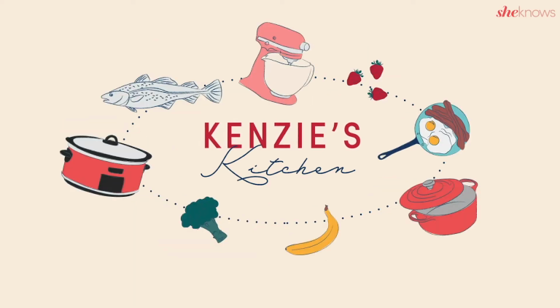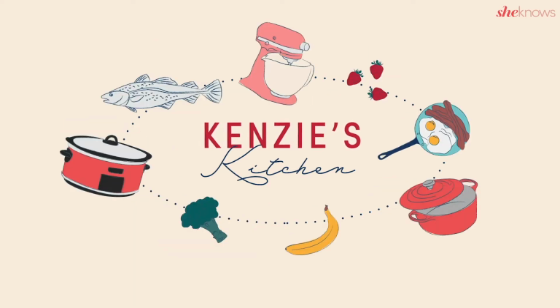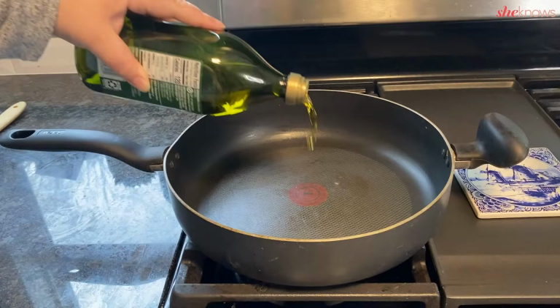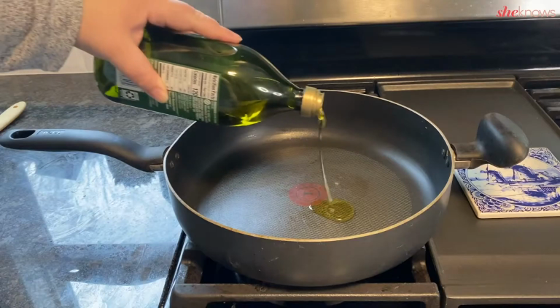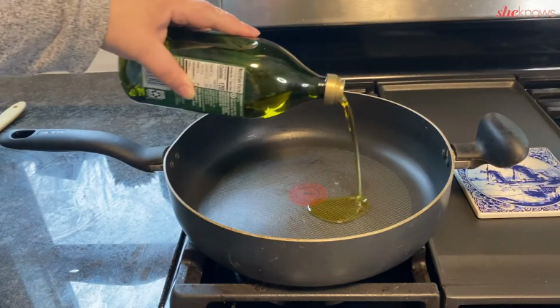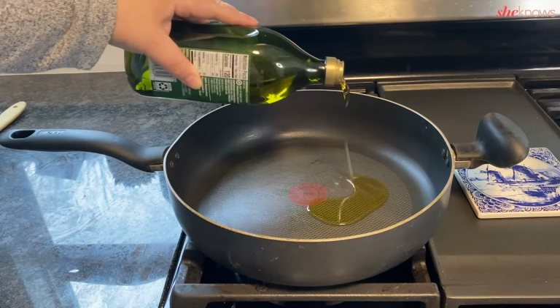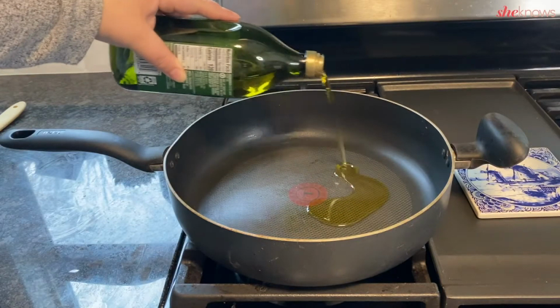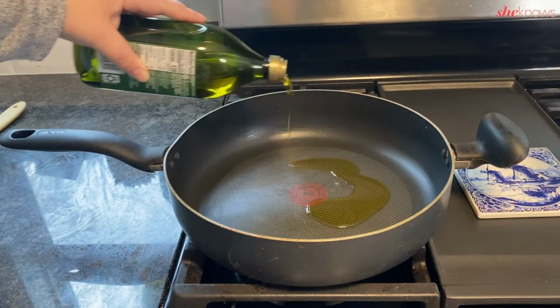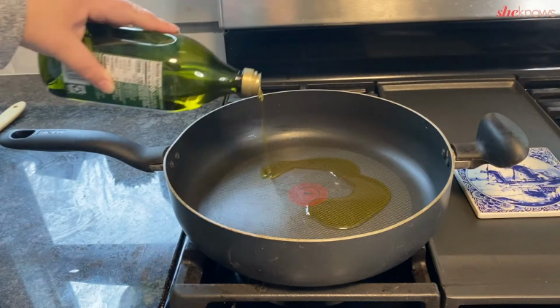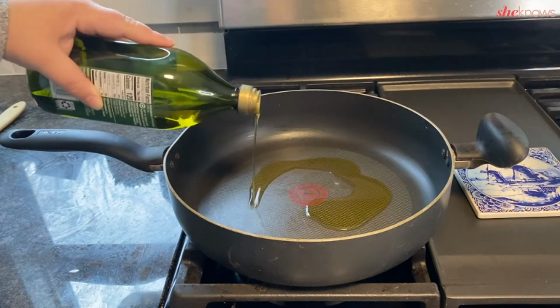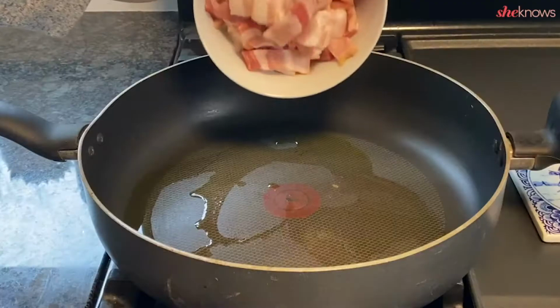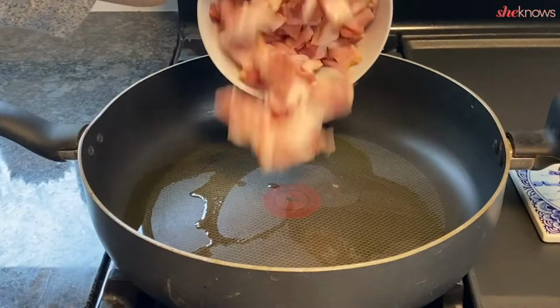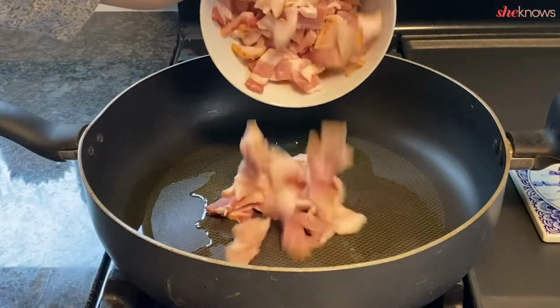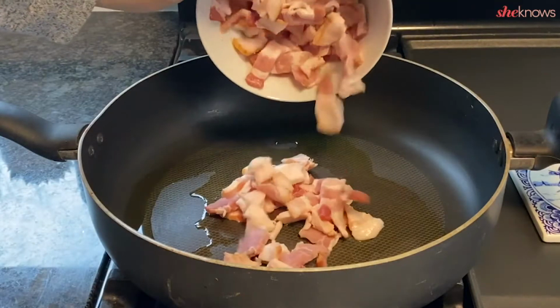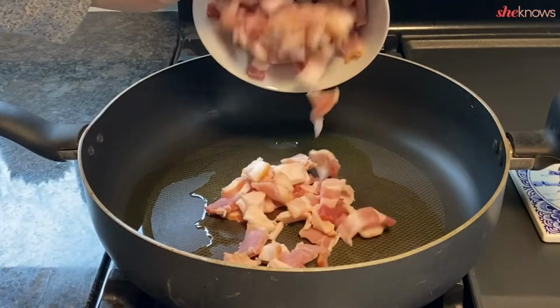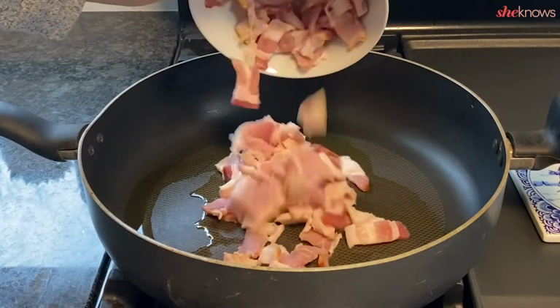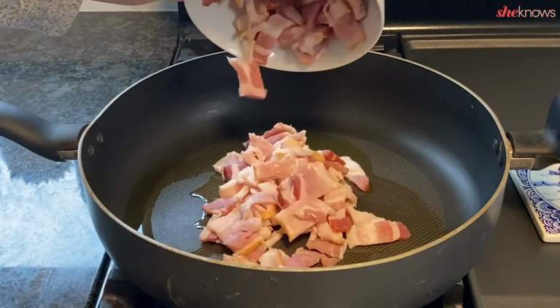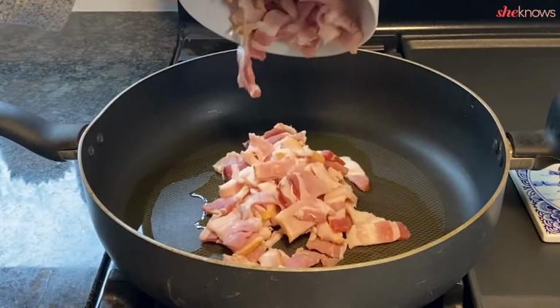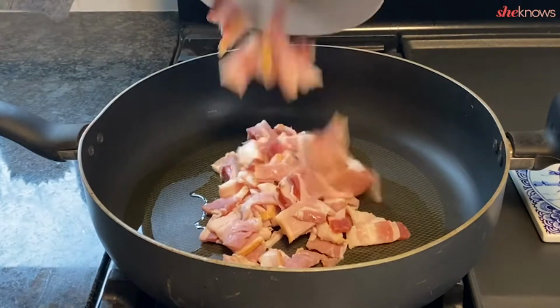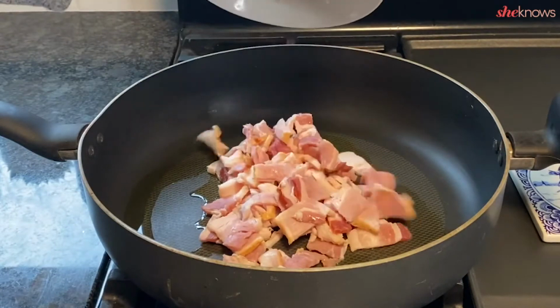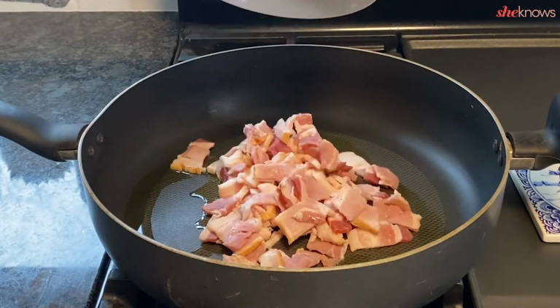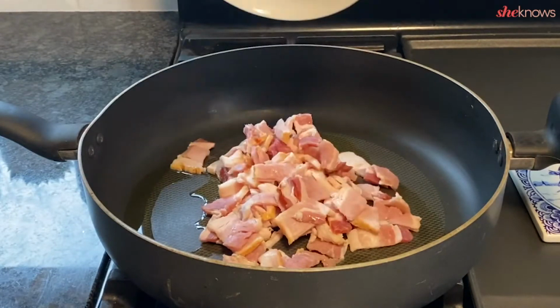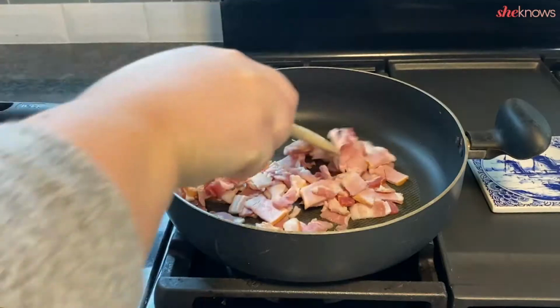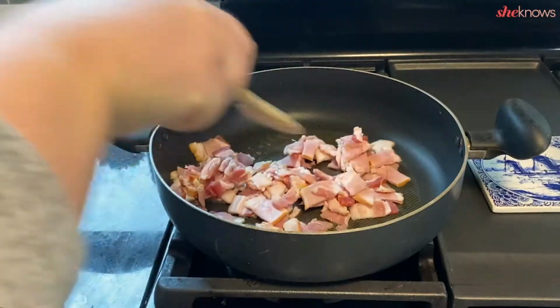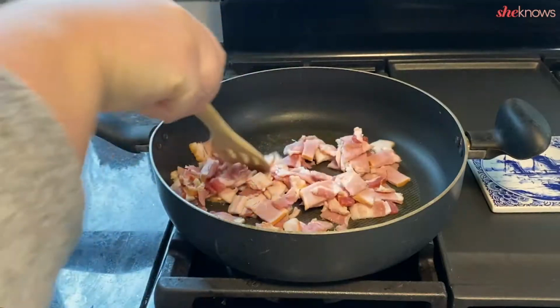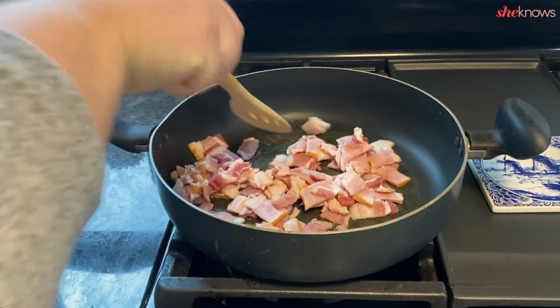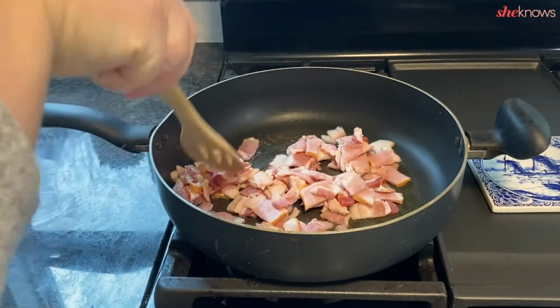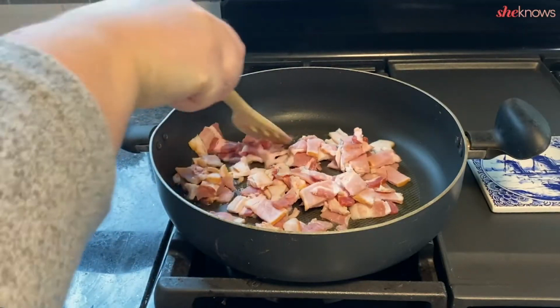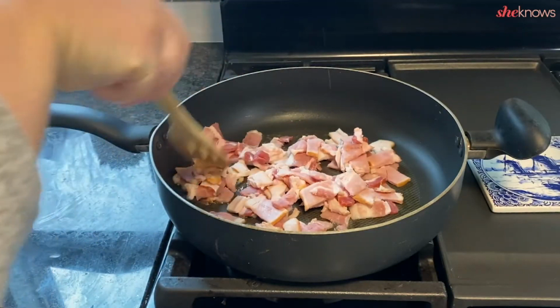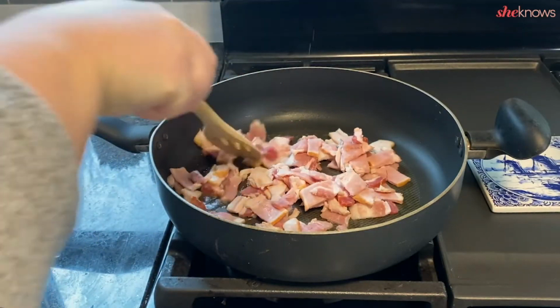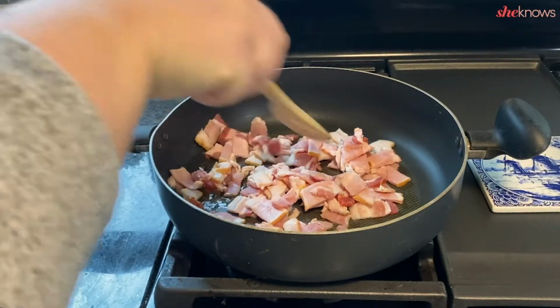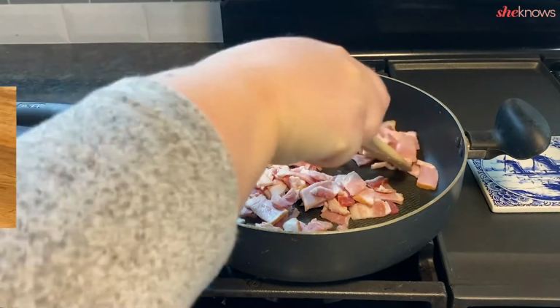First we're going to chop and fry some bacon. Next we'll prepare the sauce.